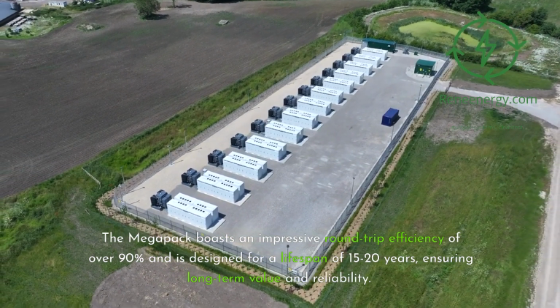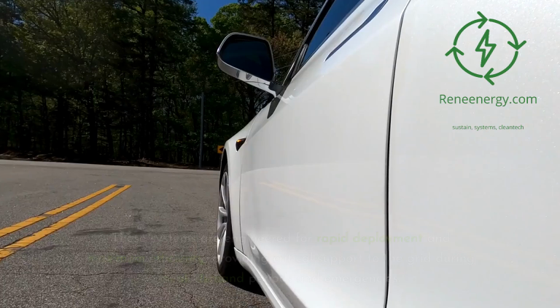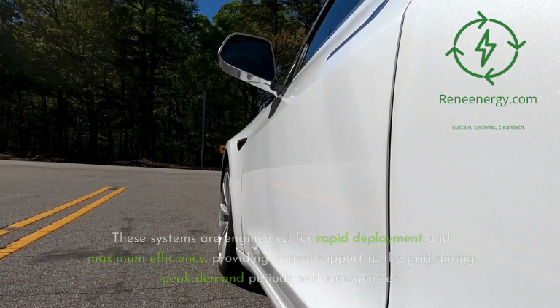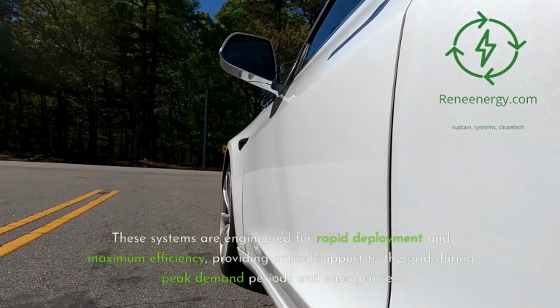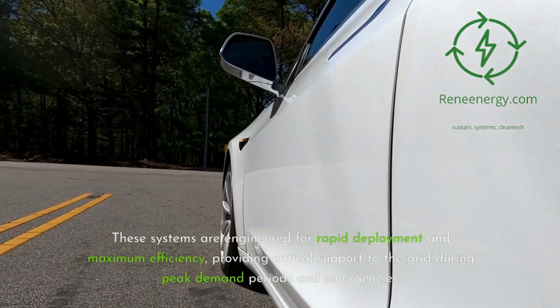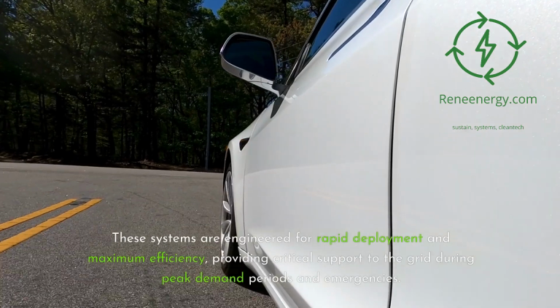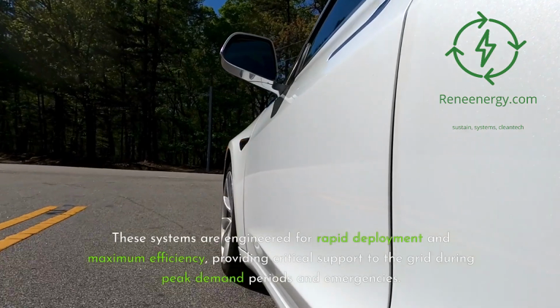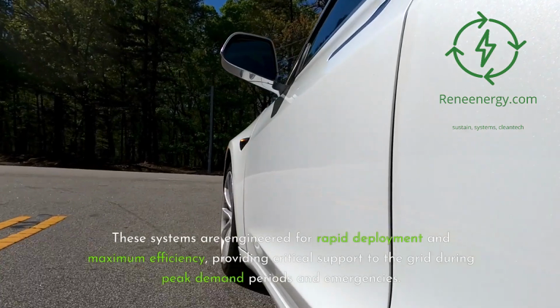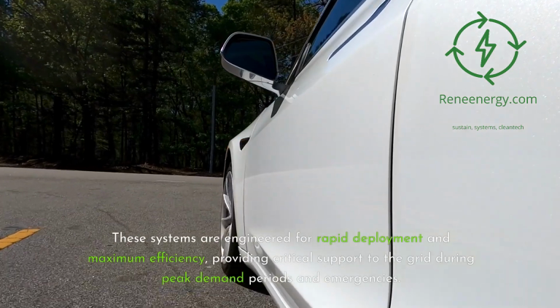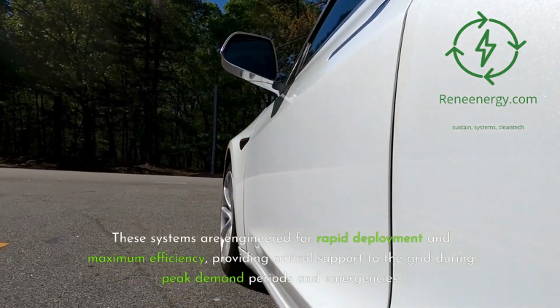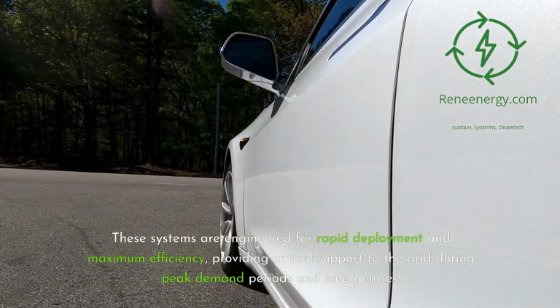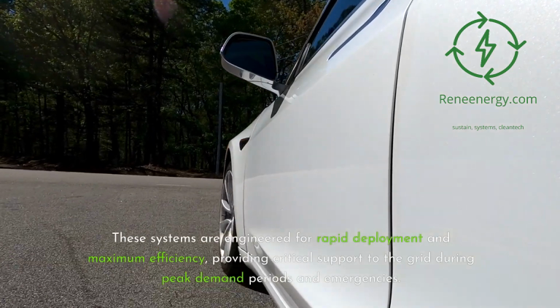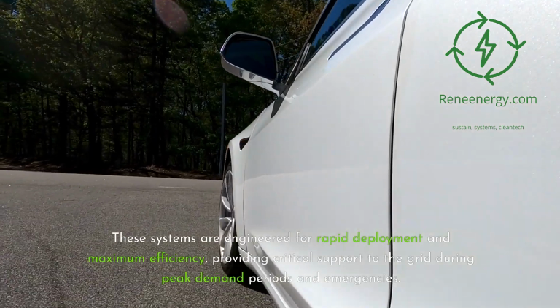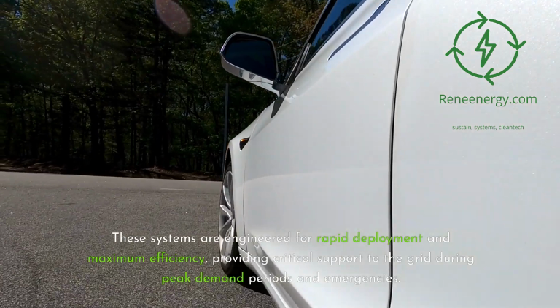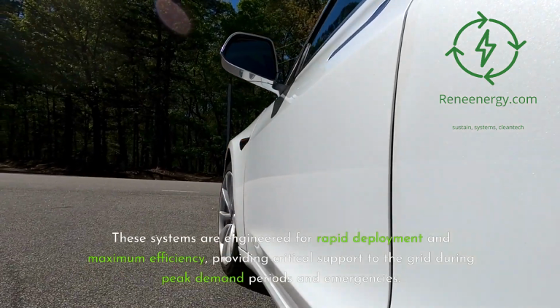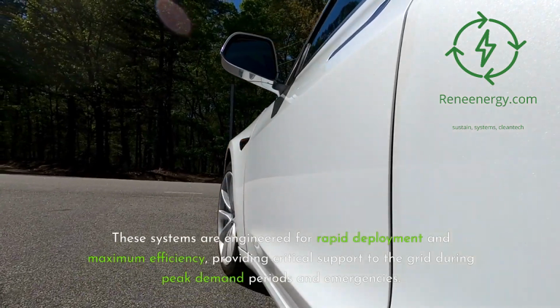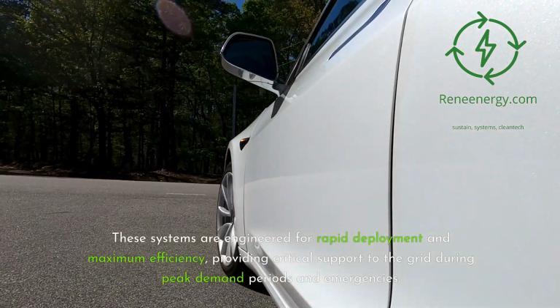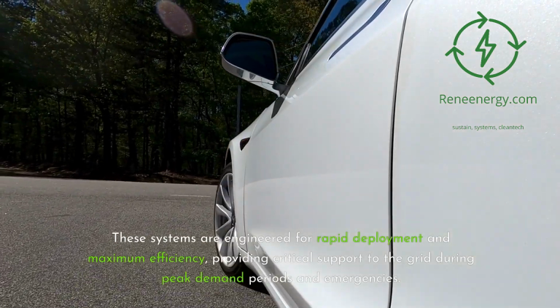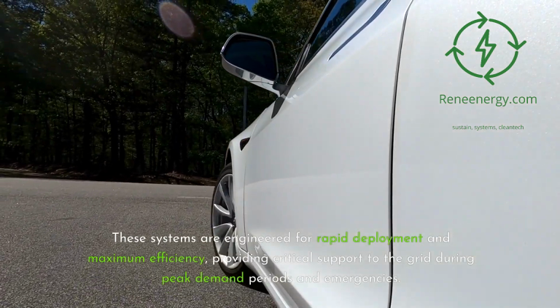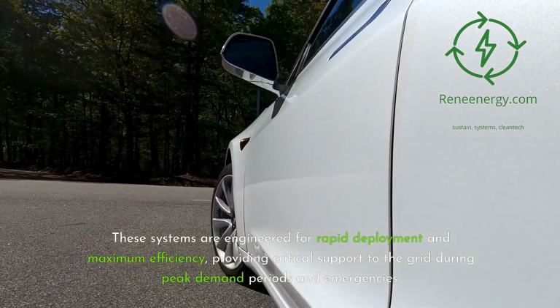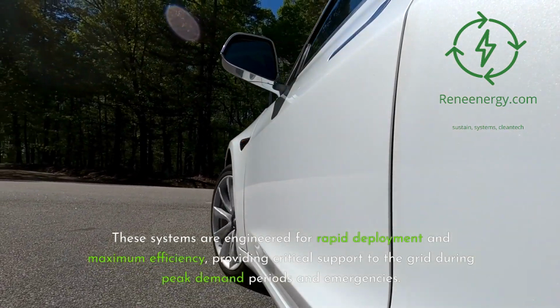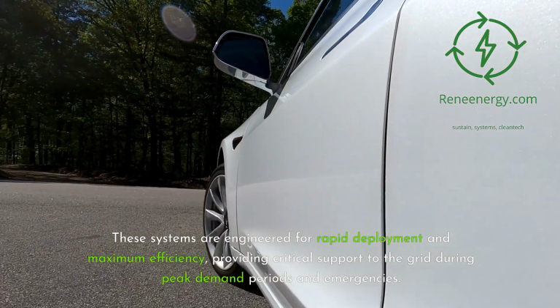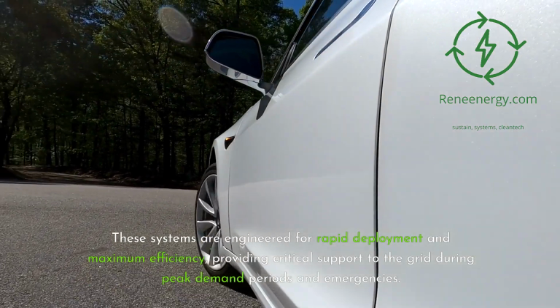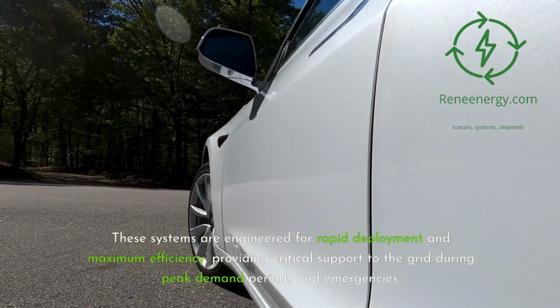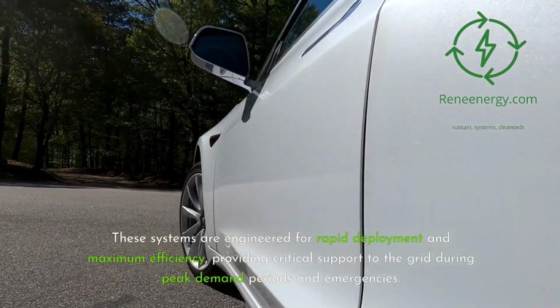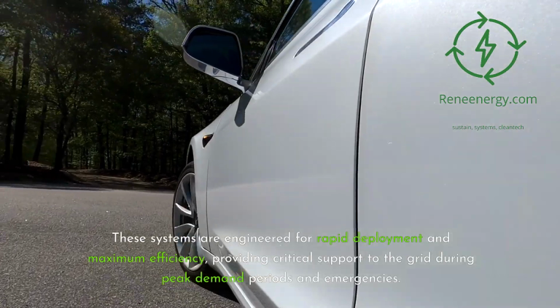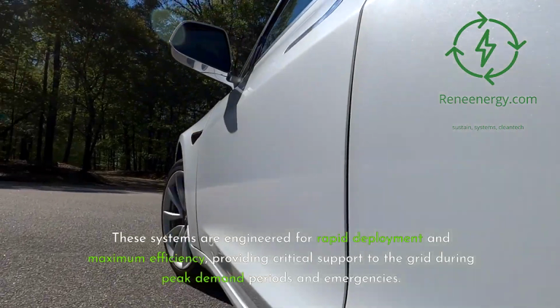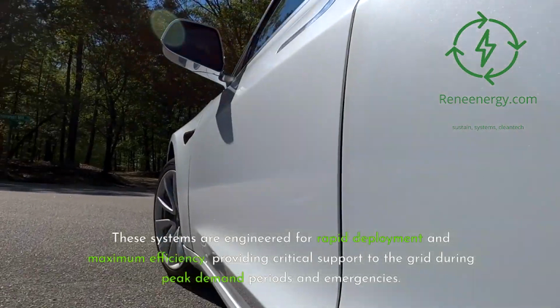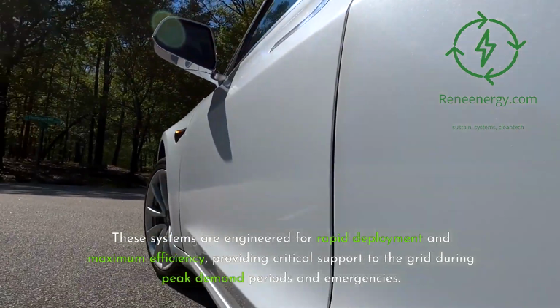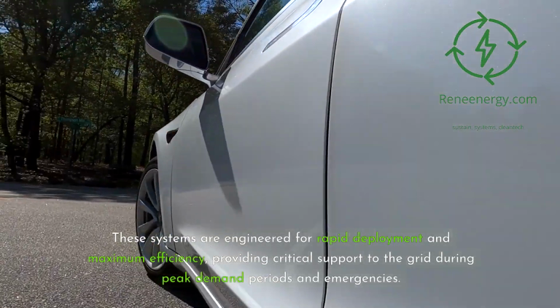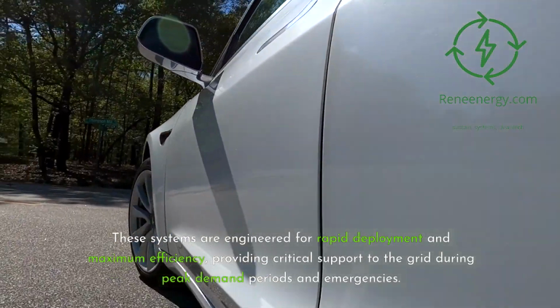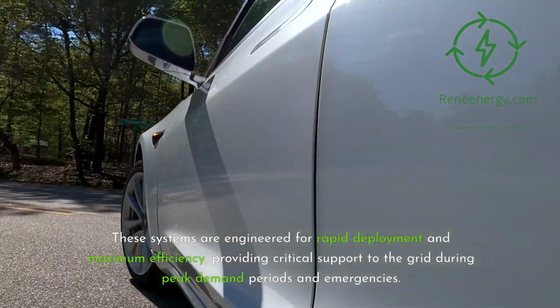These systems are engineered for rapid deployment and maximum efficiency, providing critical support to the grid during peak demand periods and emergencies.